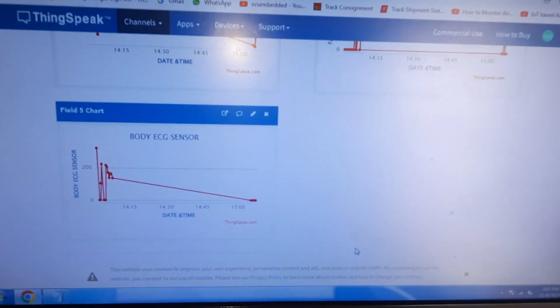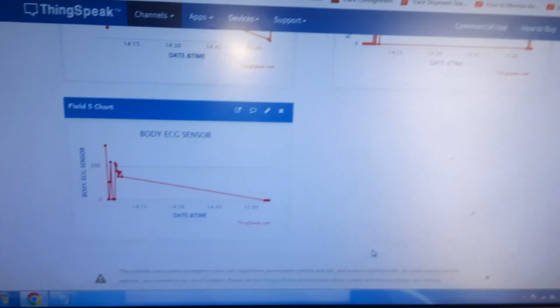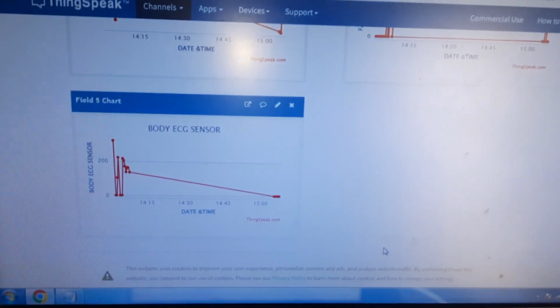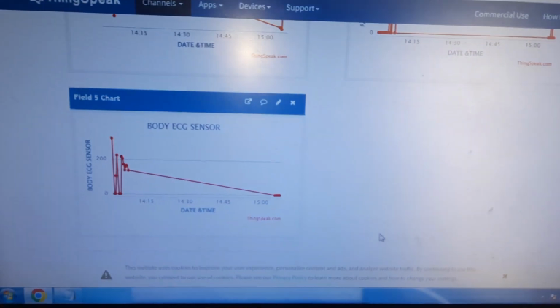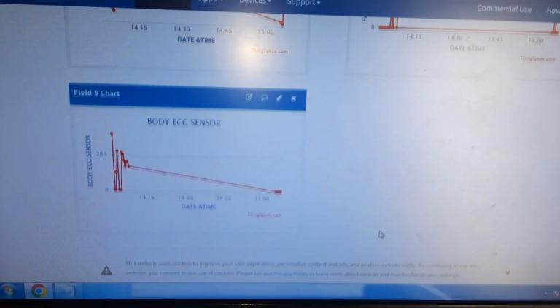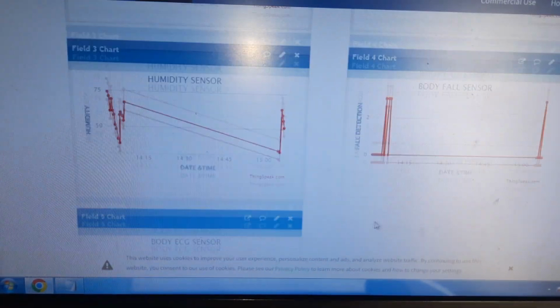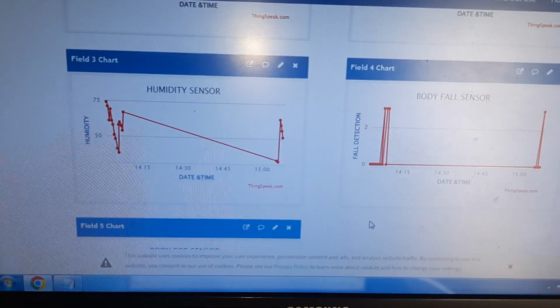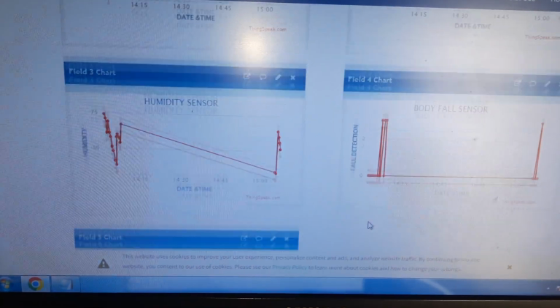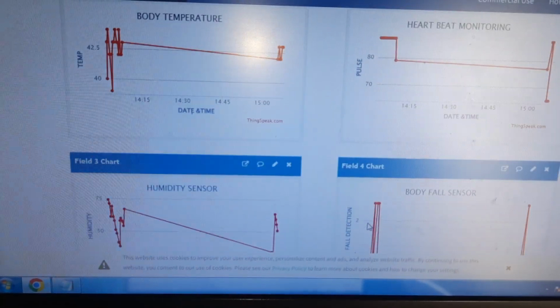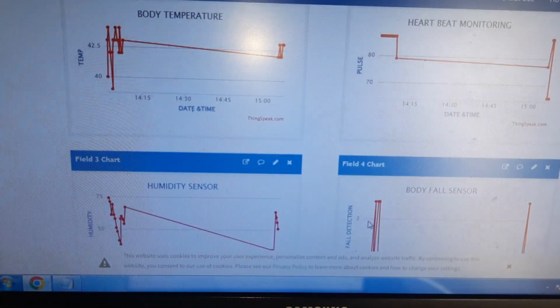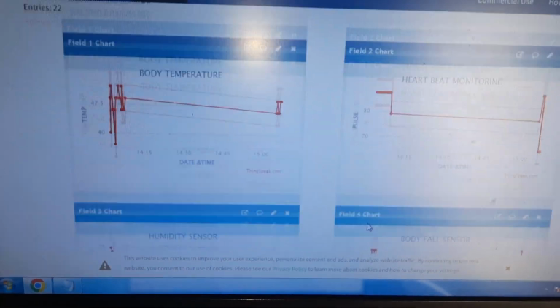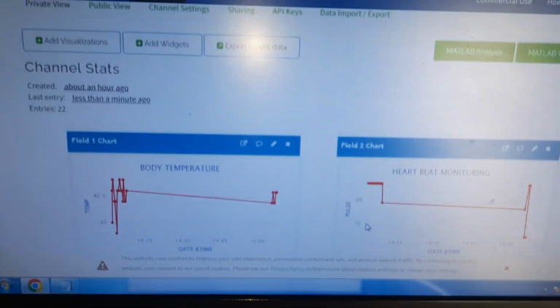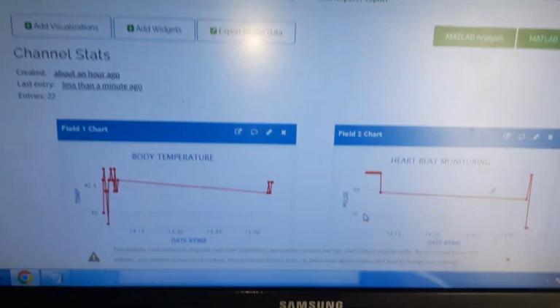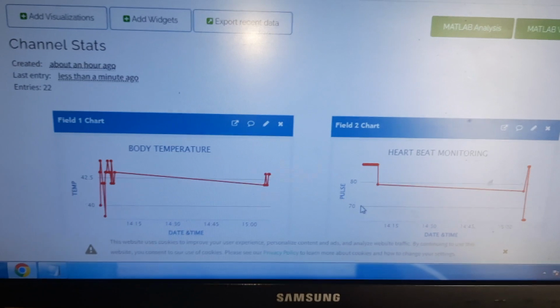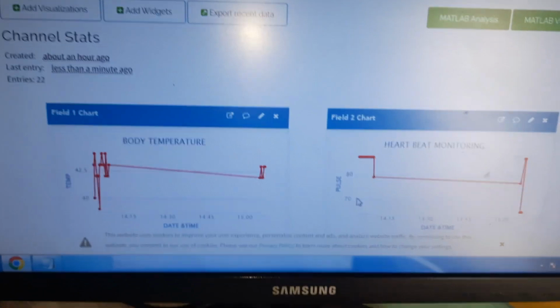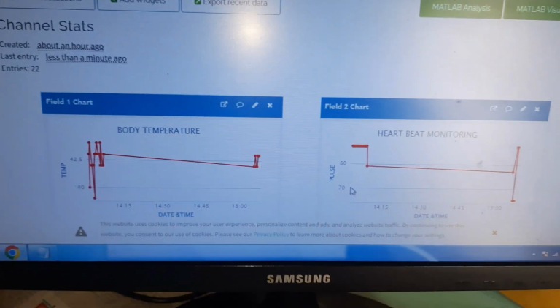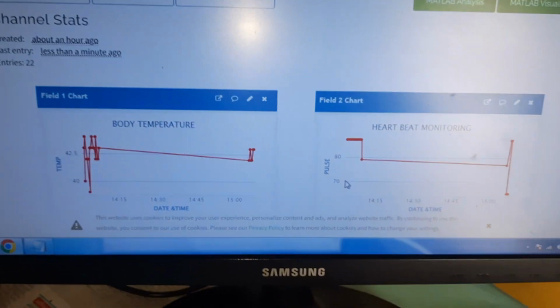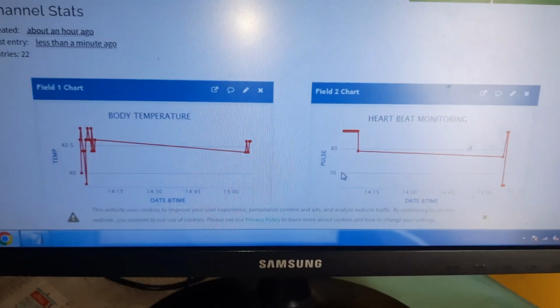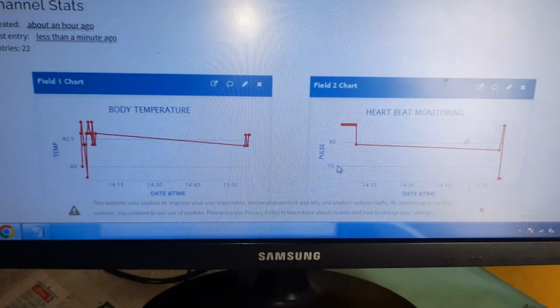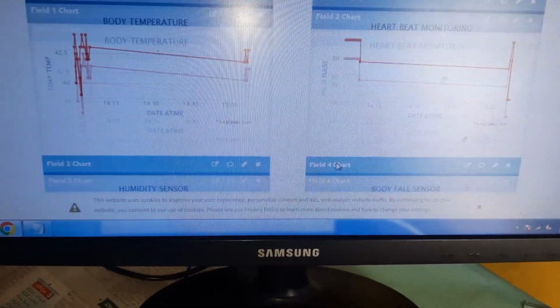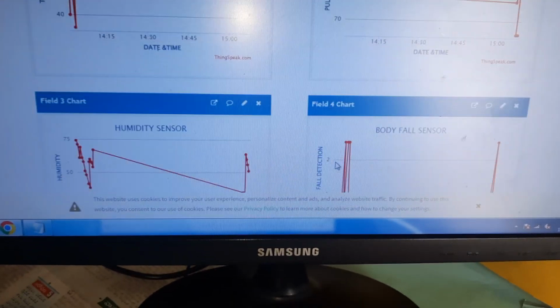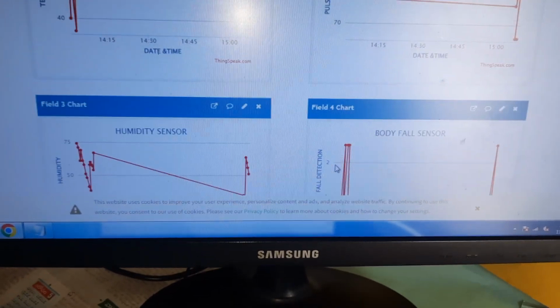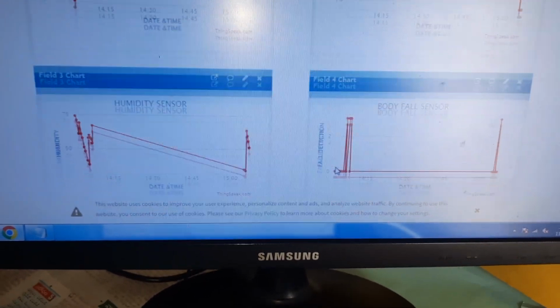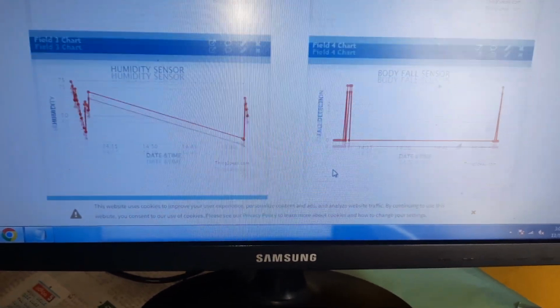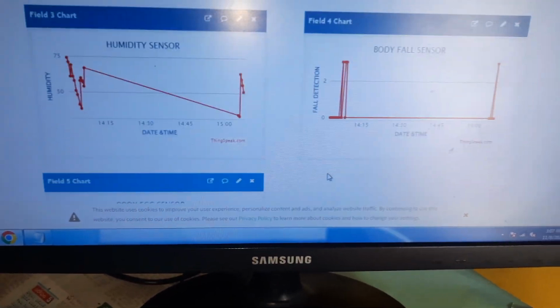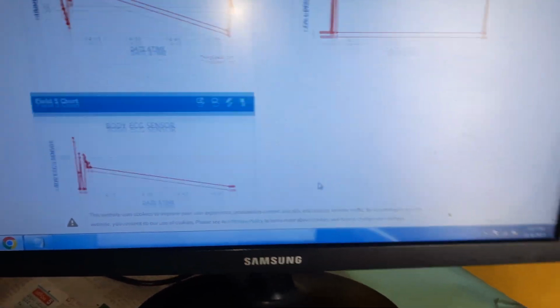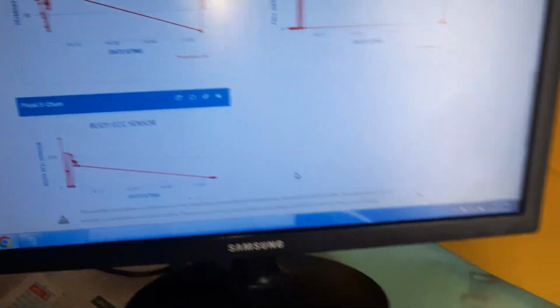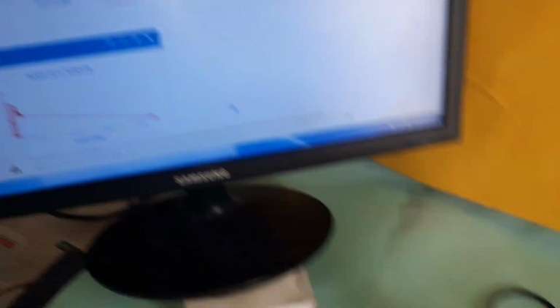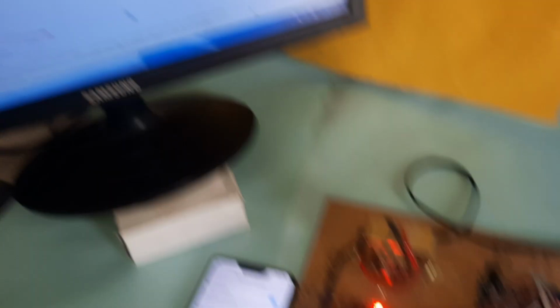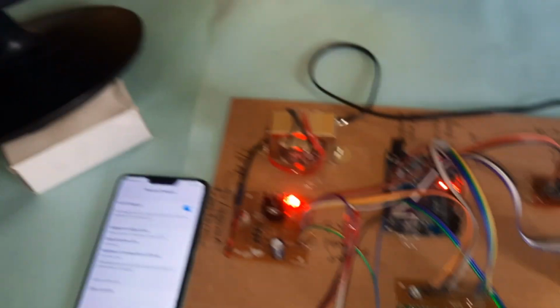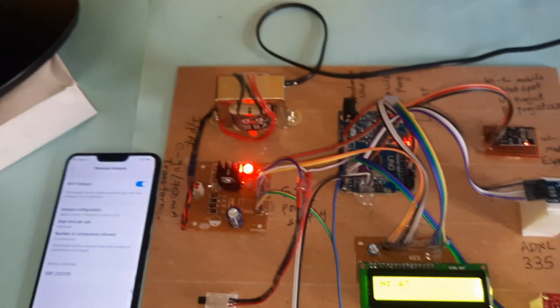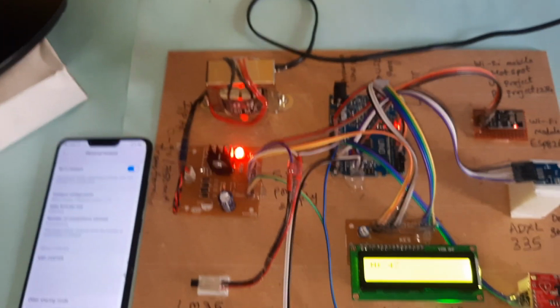The values are continuously updating. Thank you.